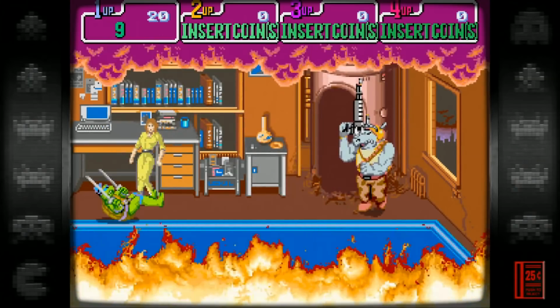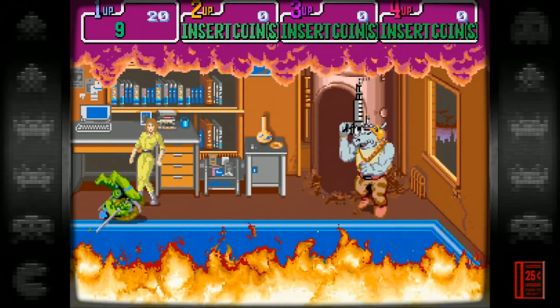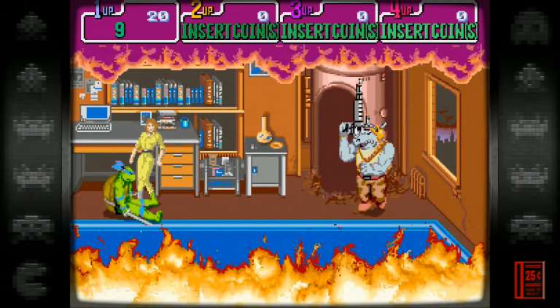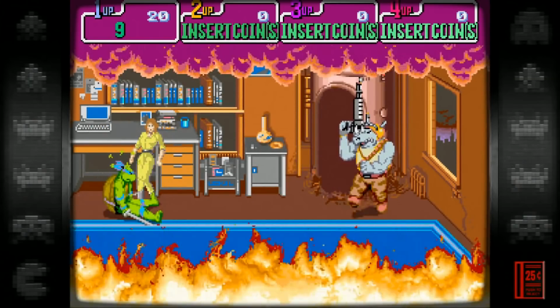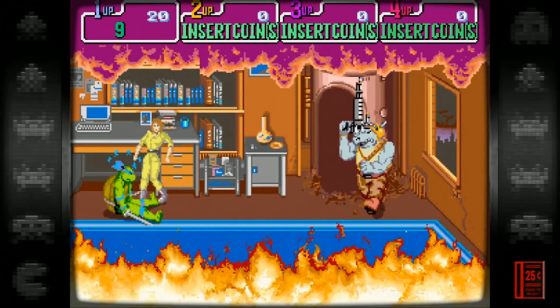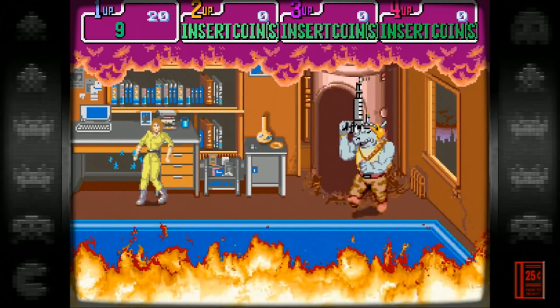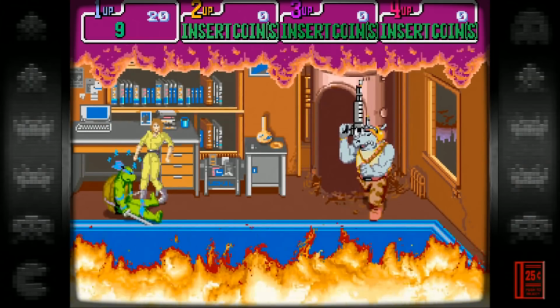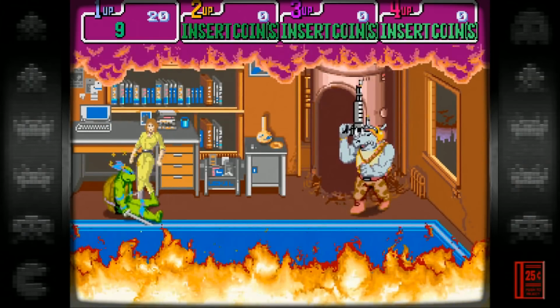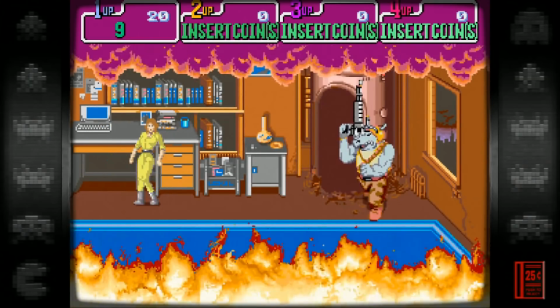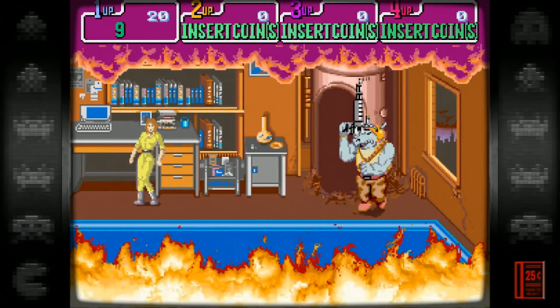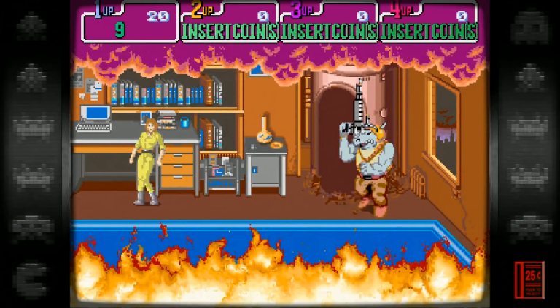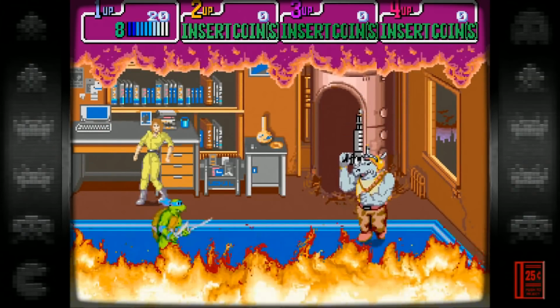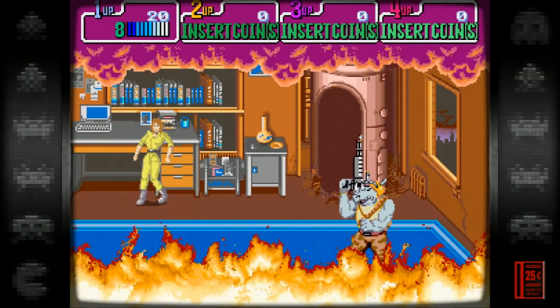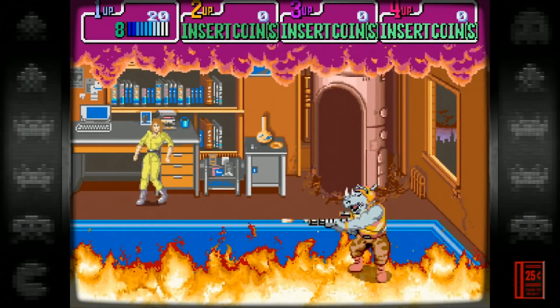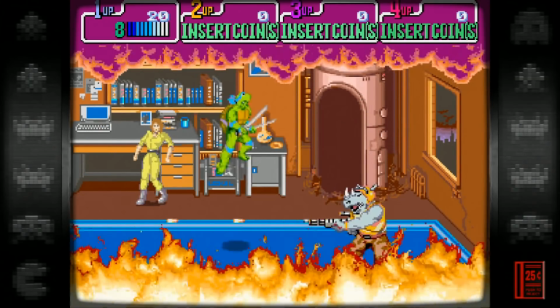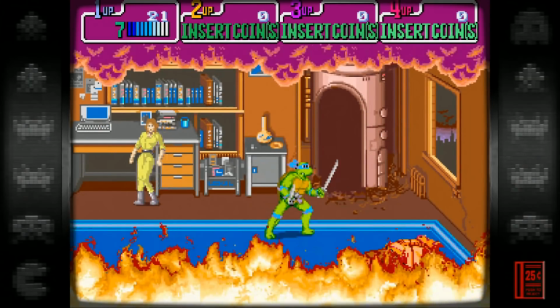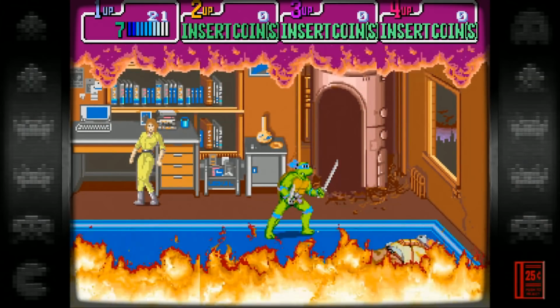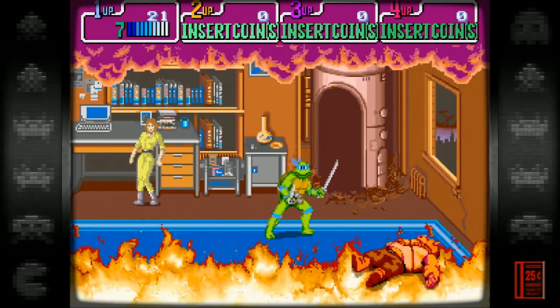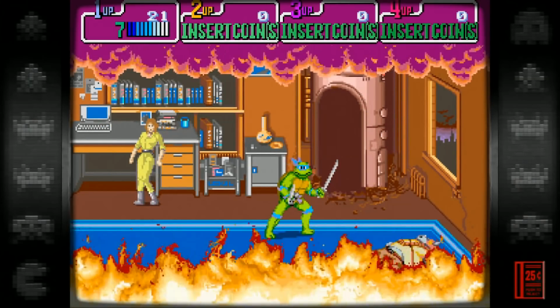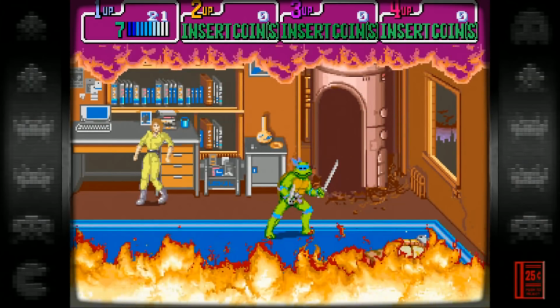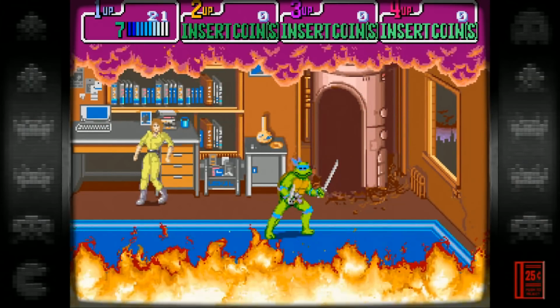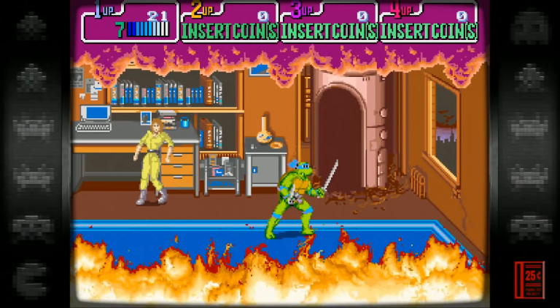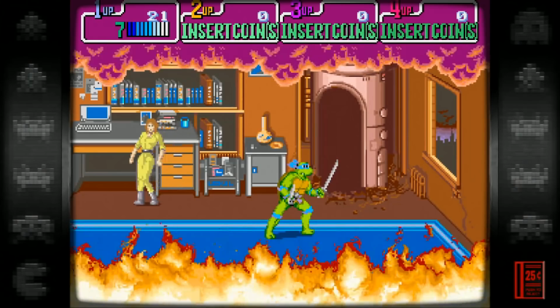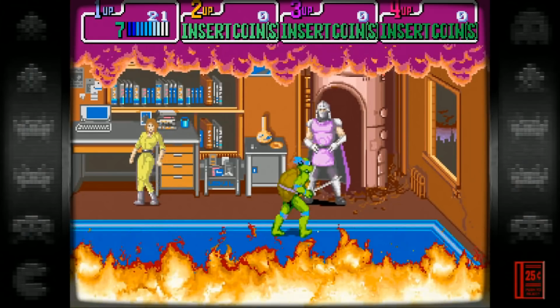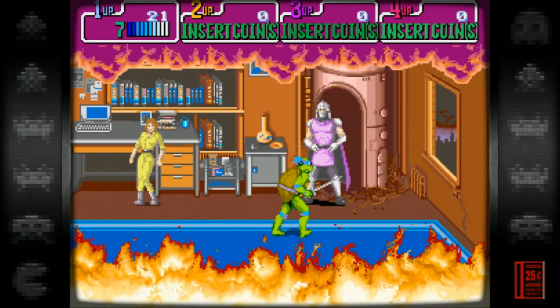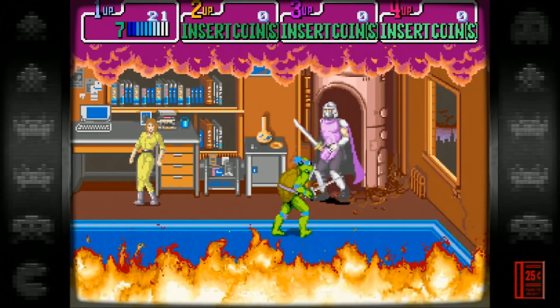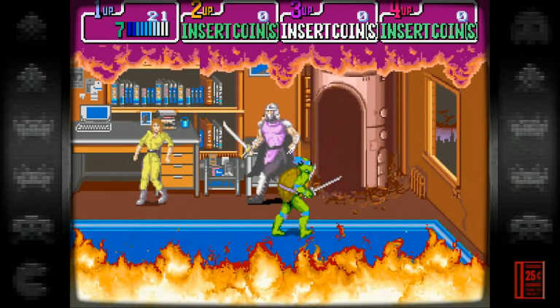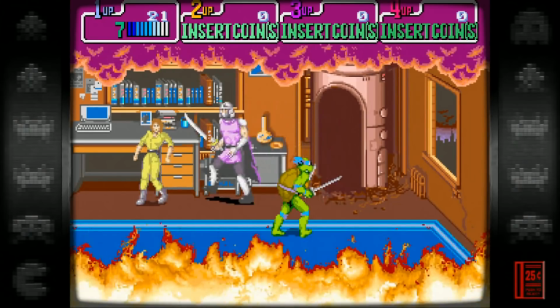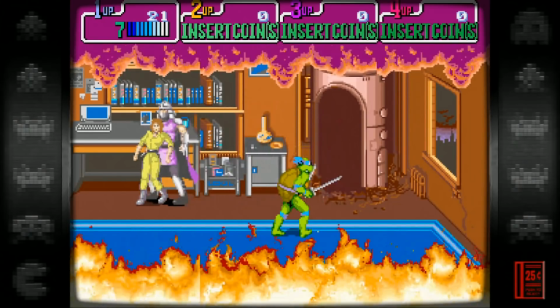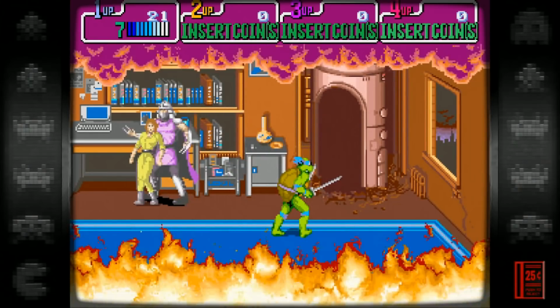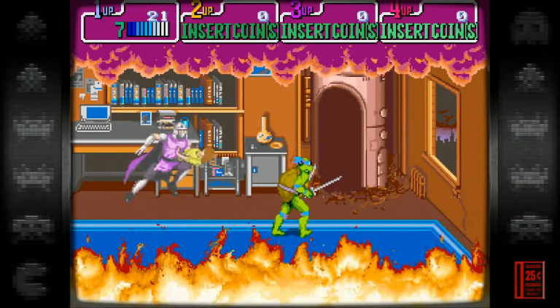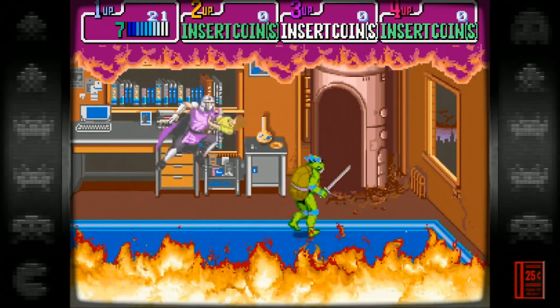Let's see if I can beat Rhino... I can't. Five lives later — Shredder, no!